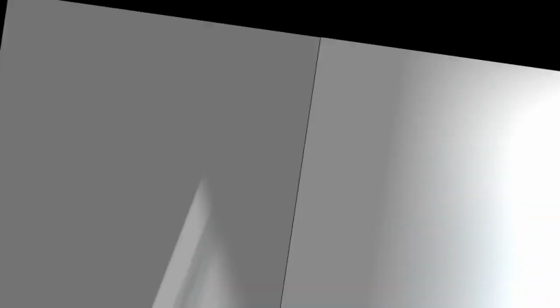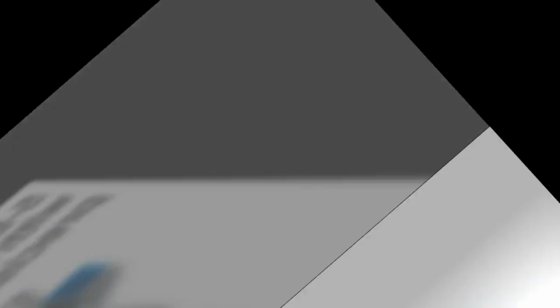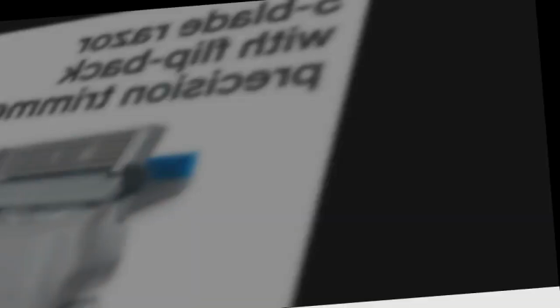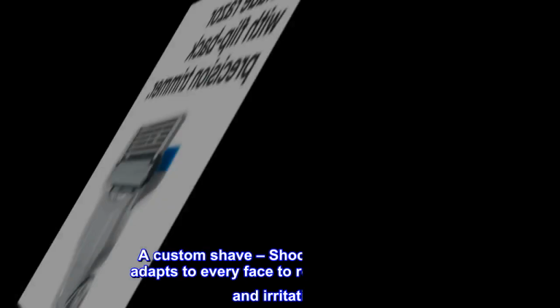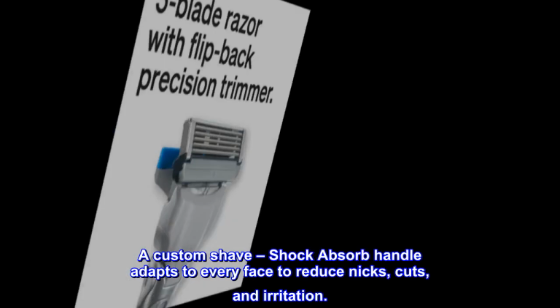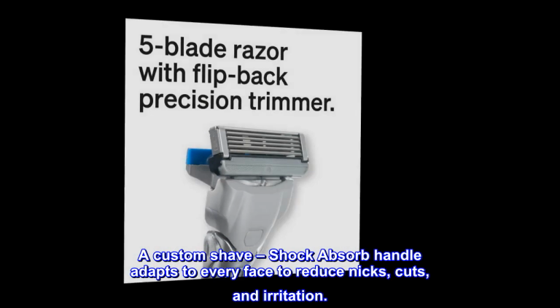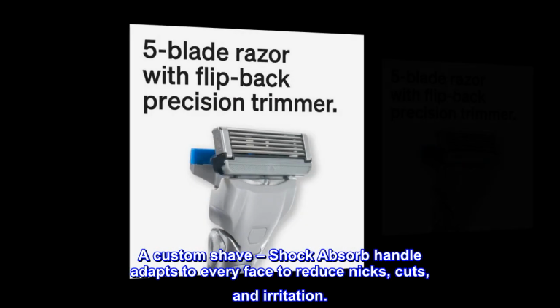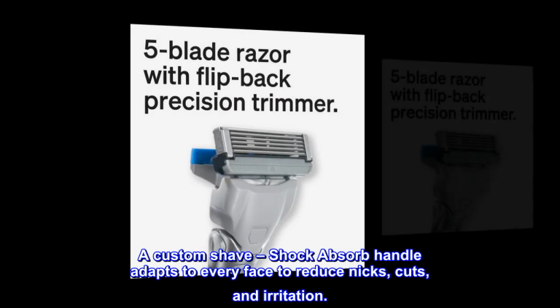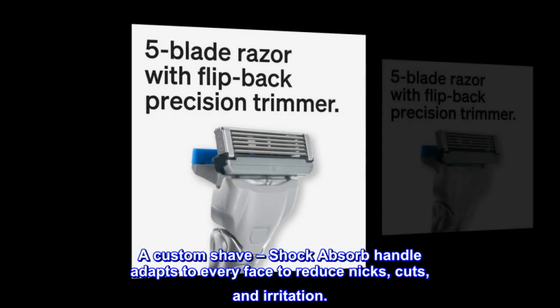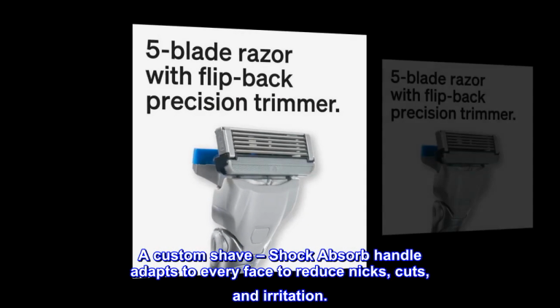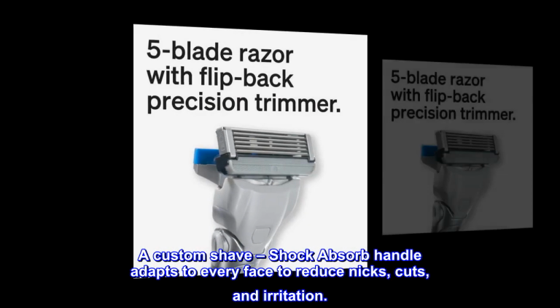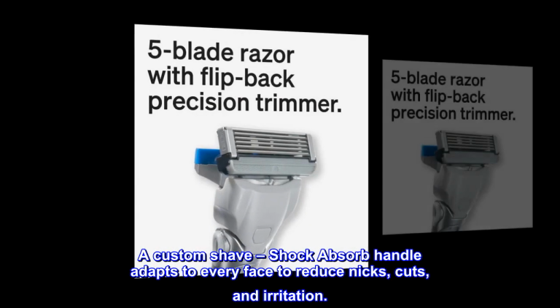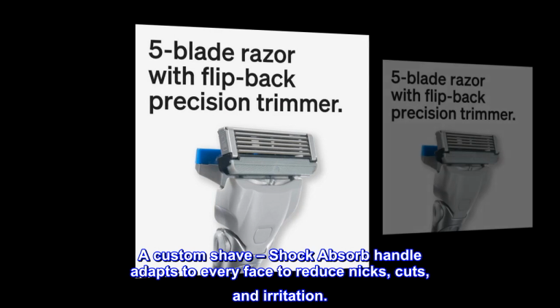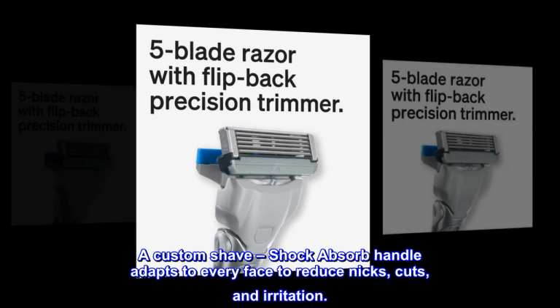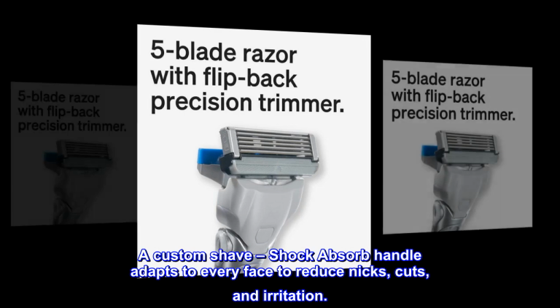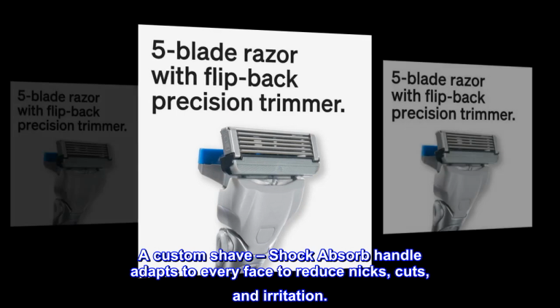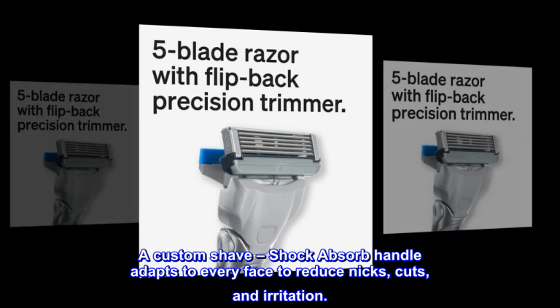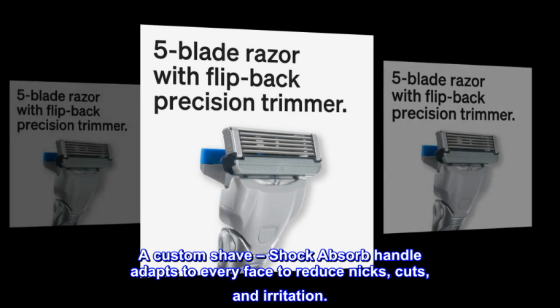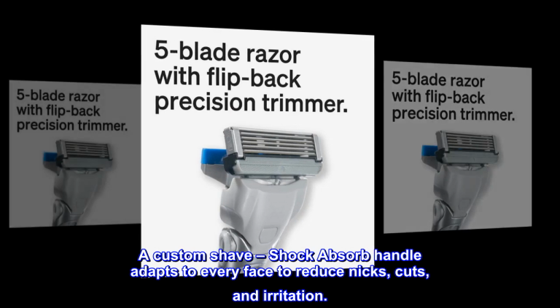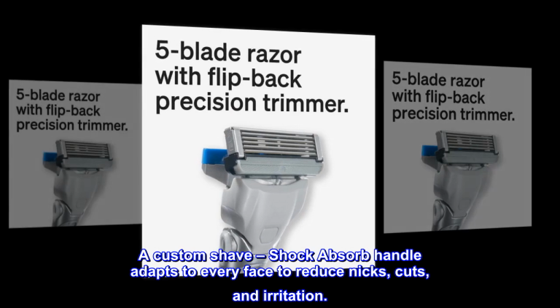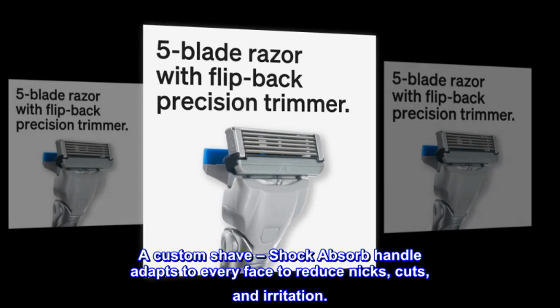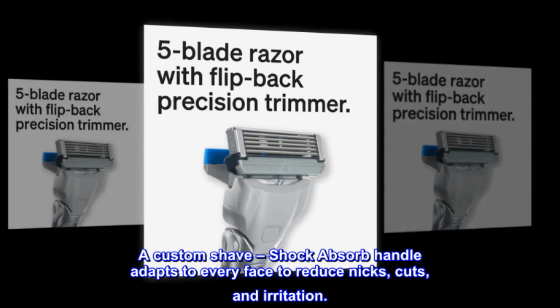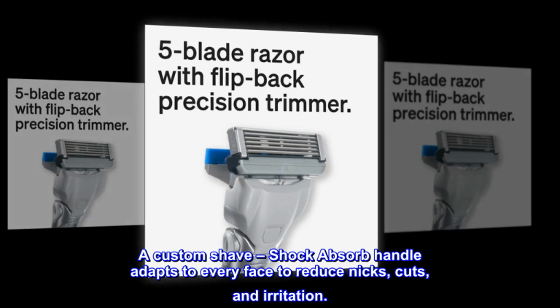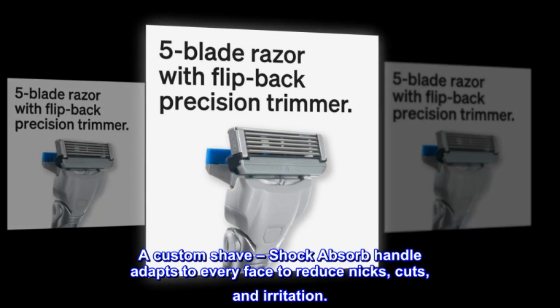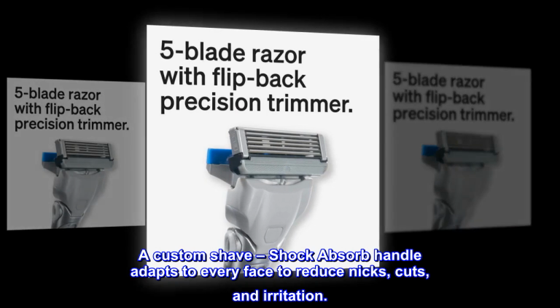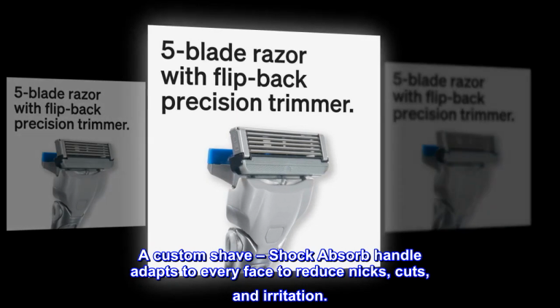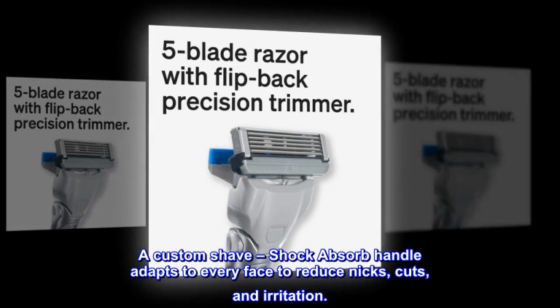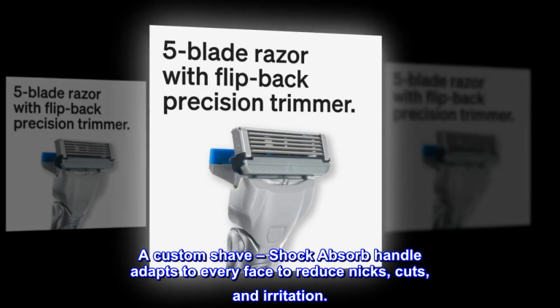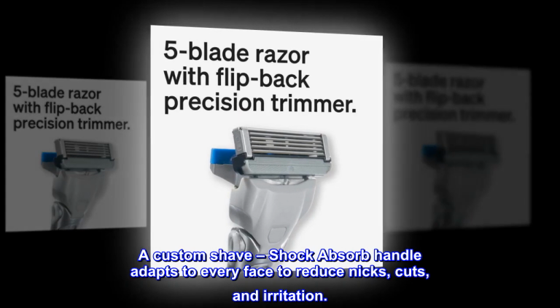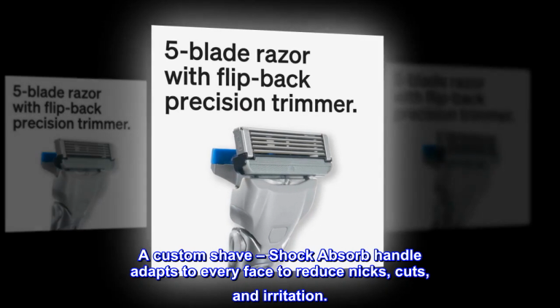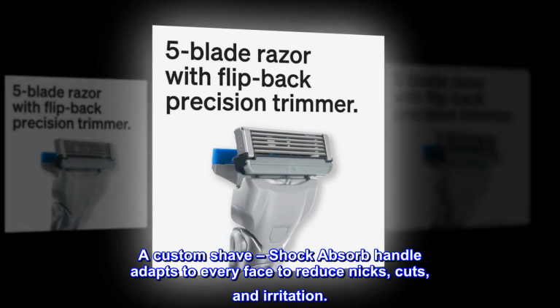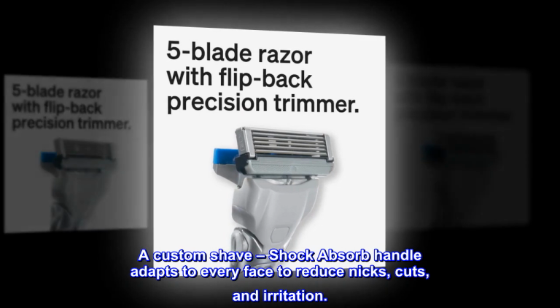A Custom Shave — the Shock Absorb Handle adapts to every face to reduce nicks, cuts, and irritation.